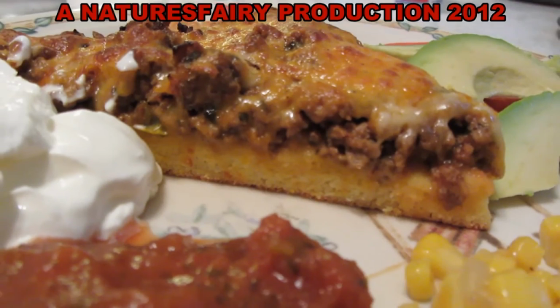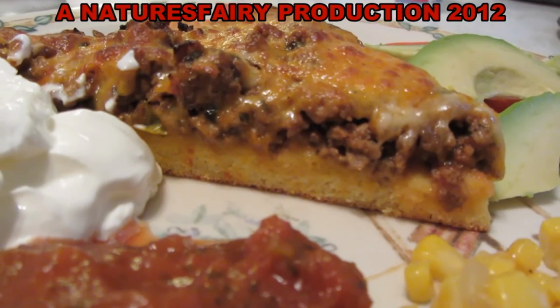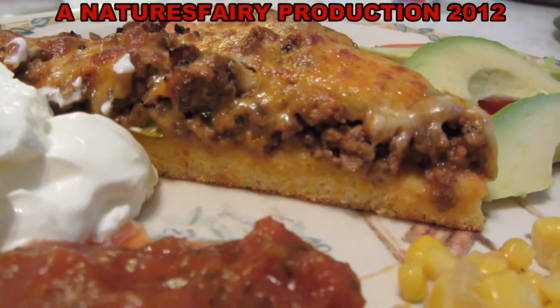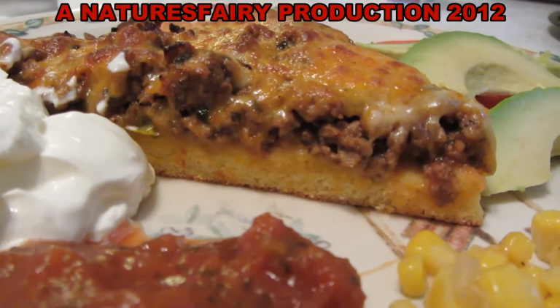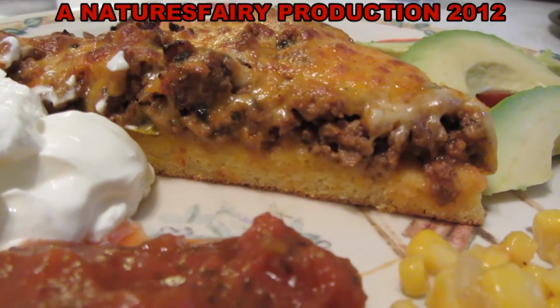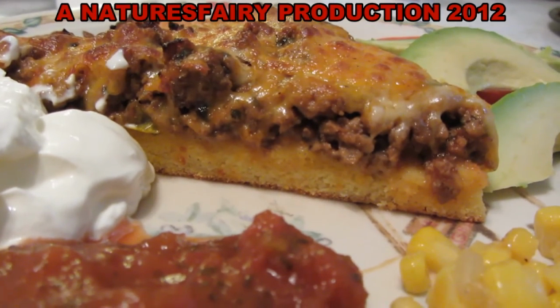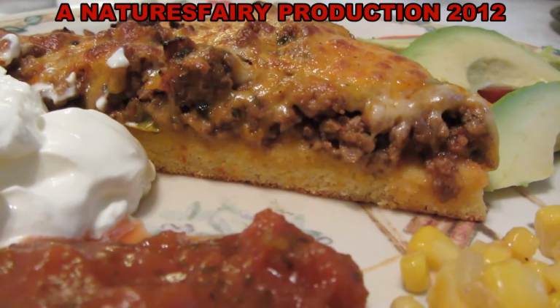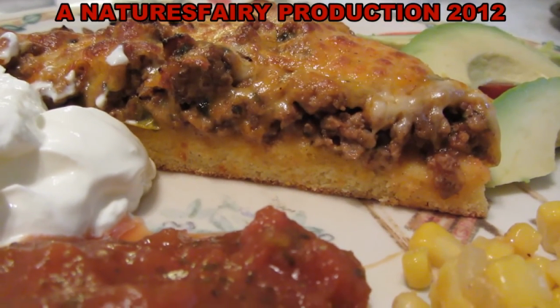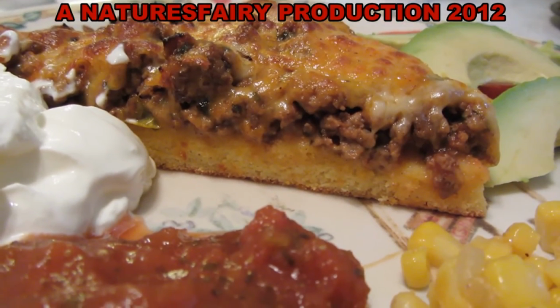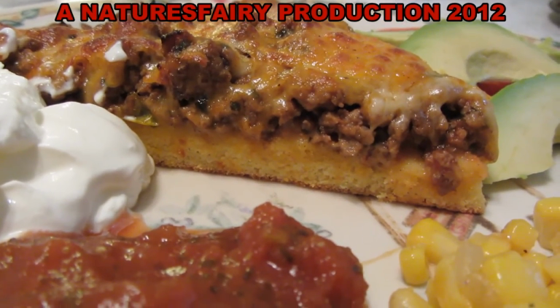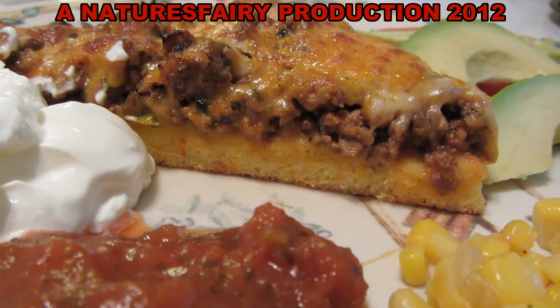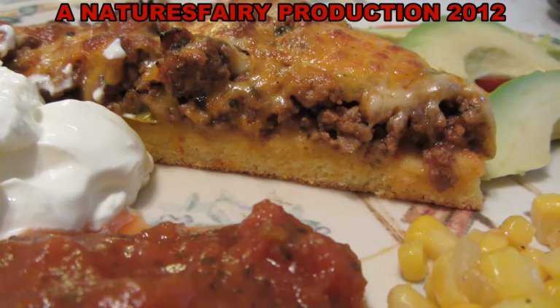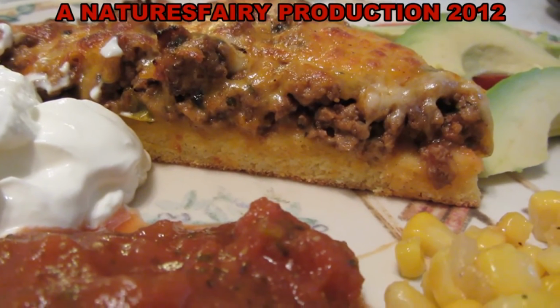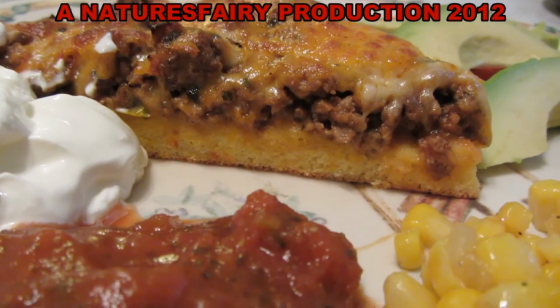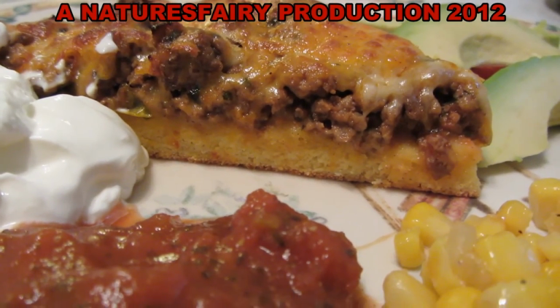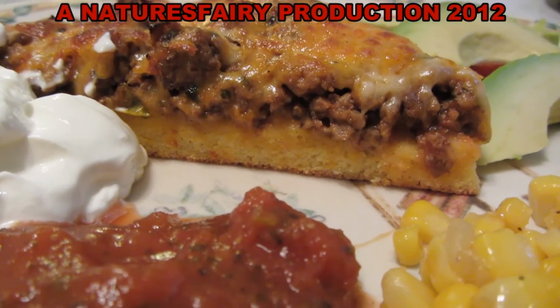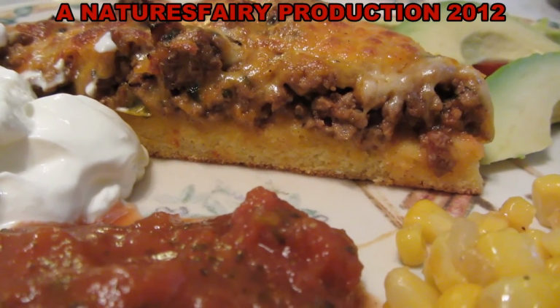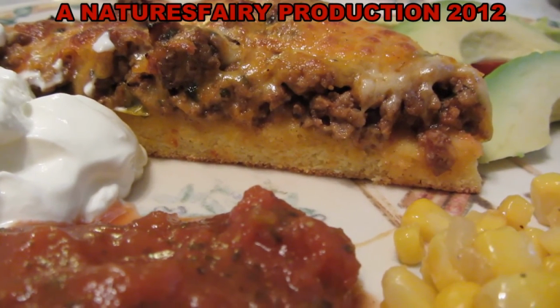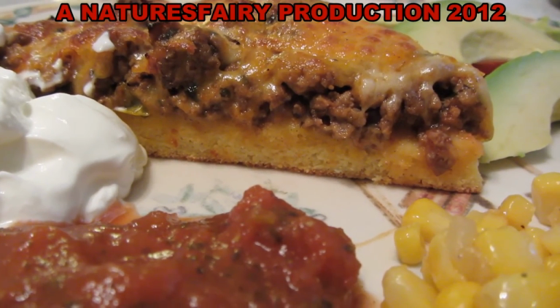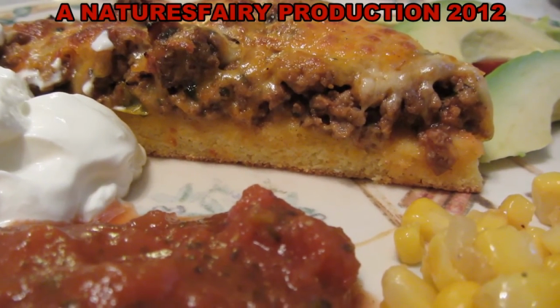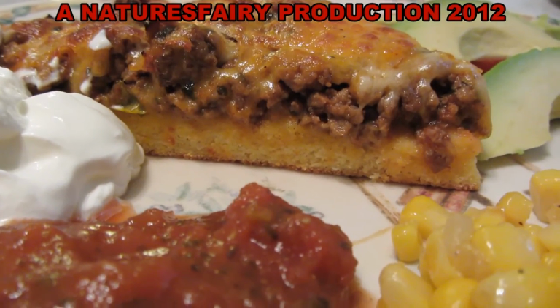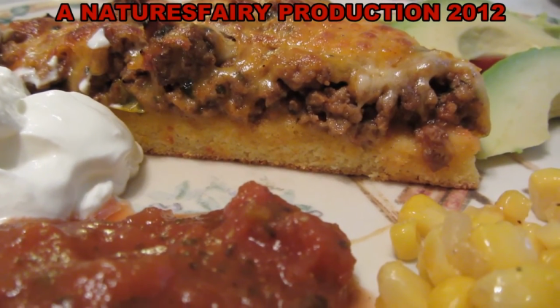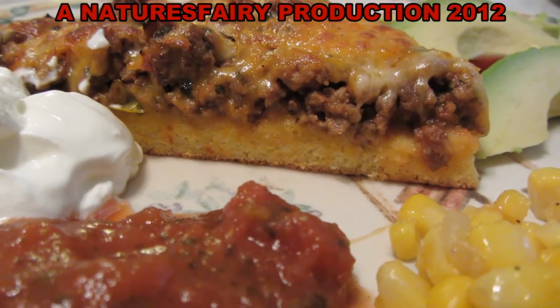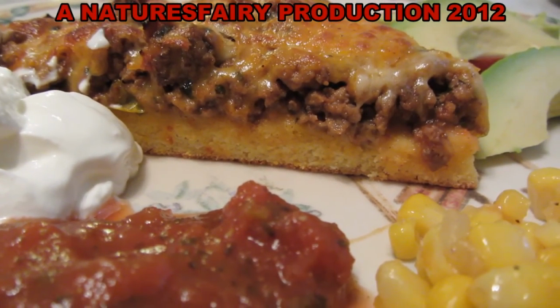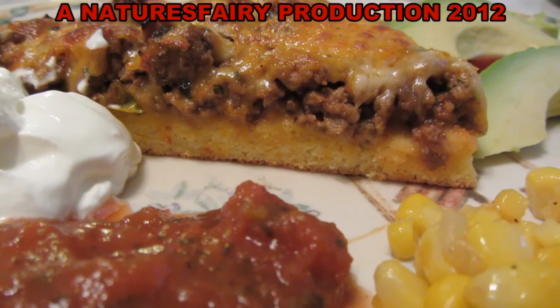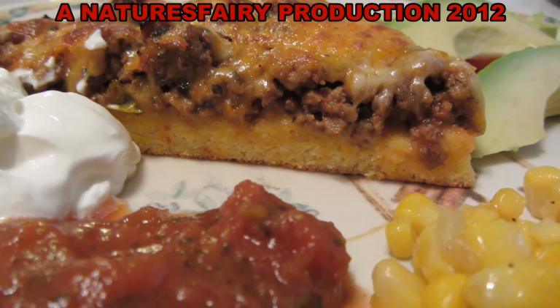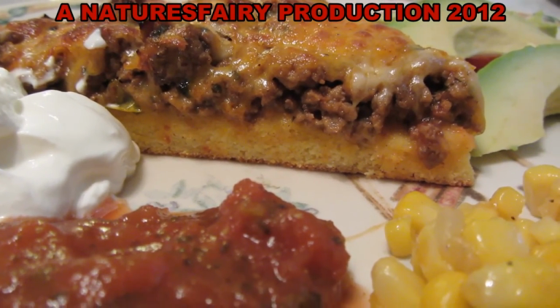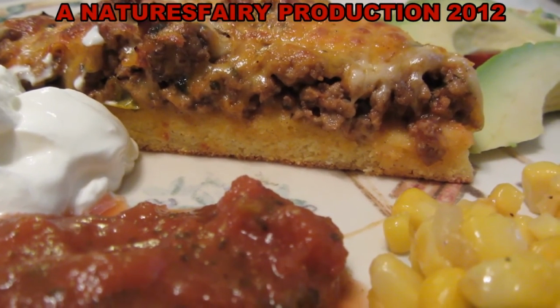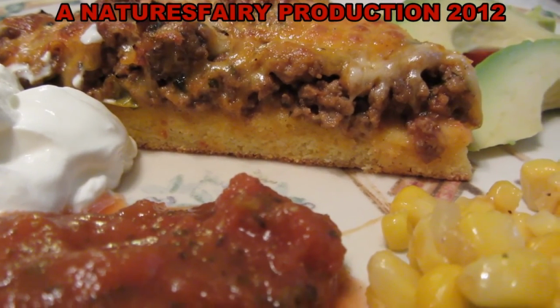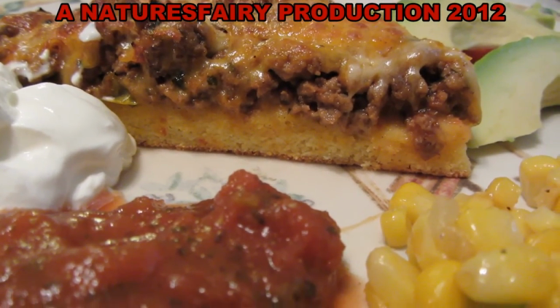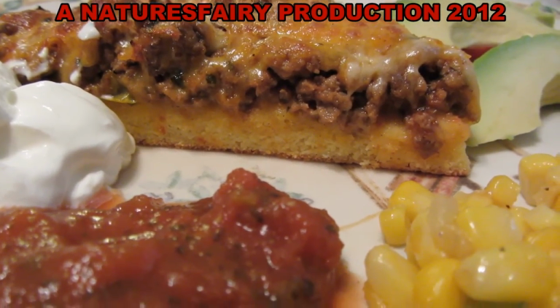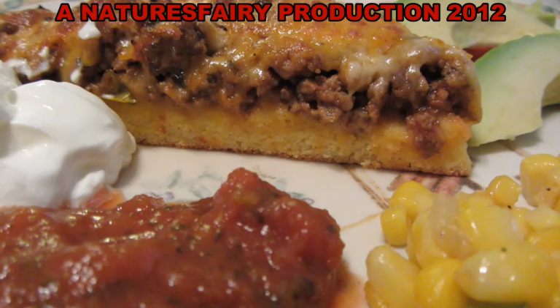It's got a nice crust. I'm so happy with this result.